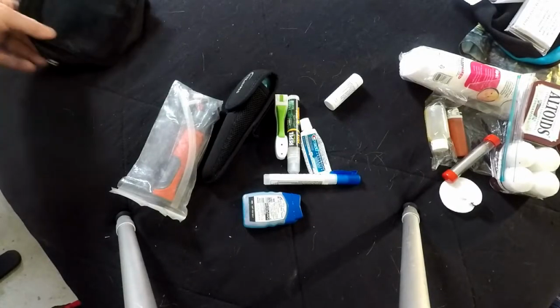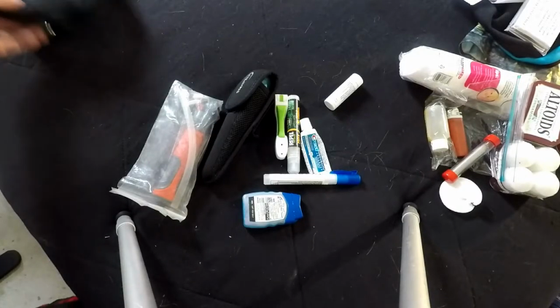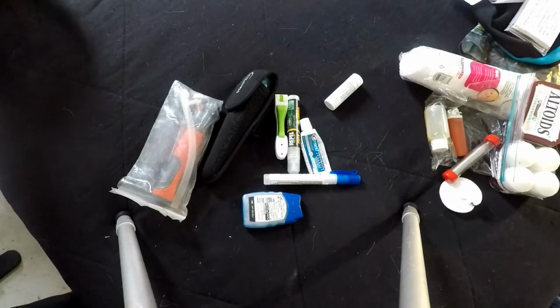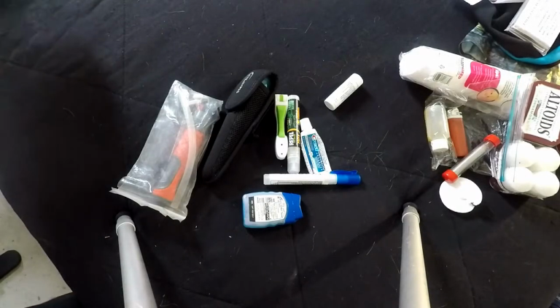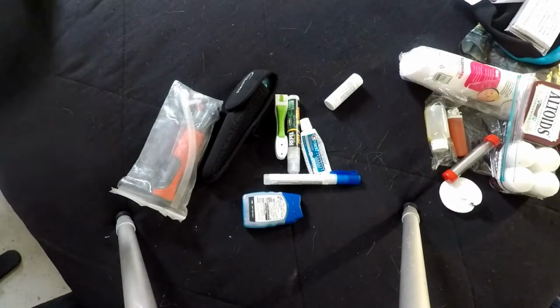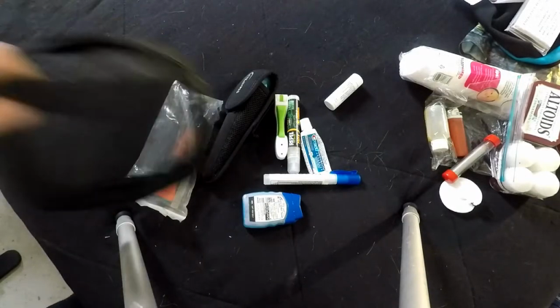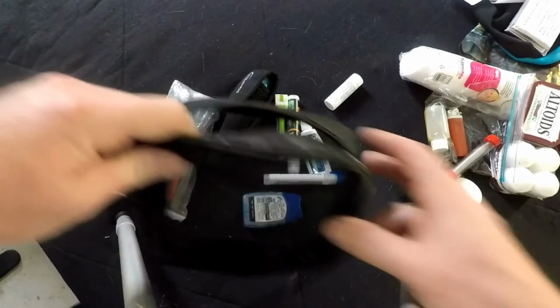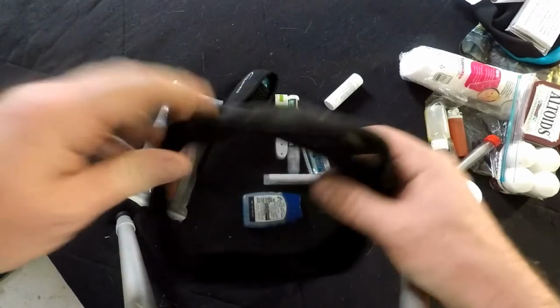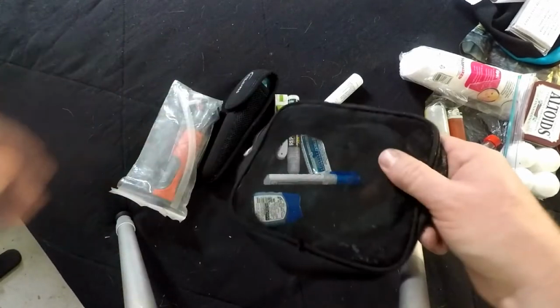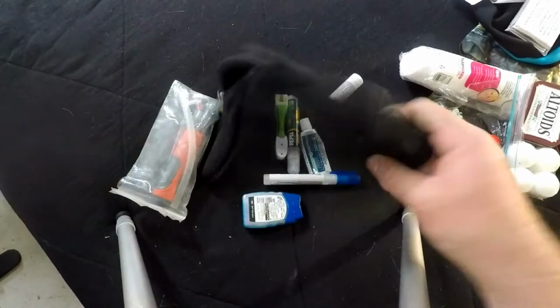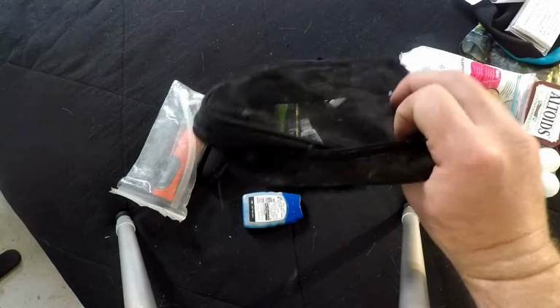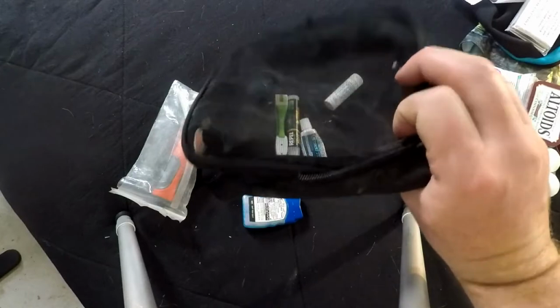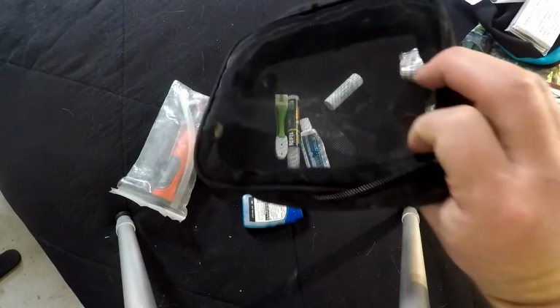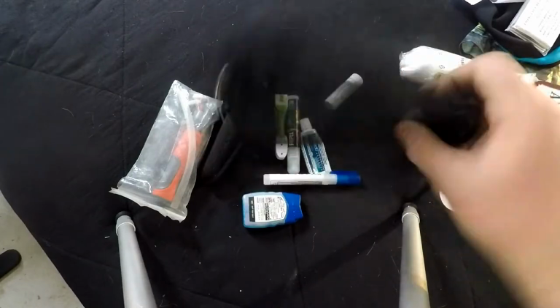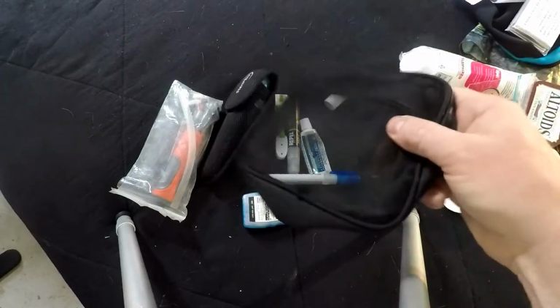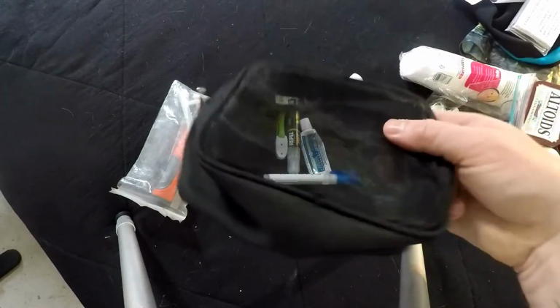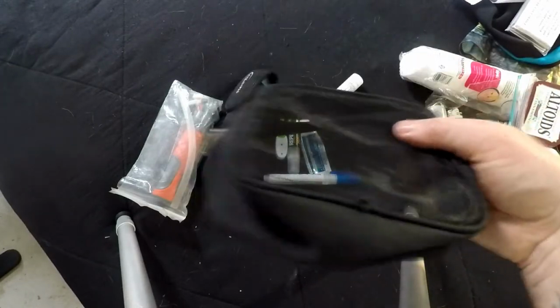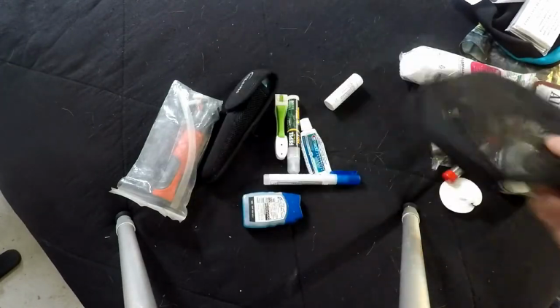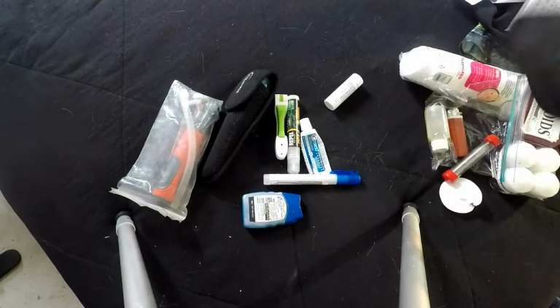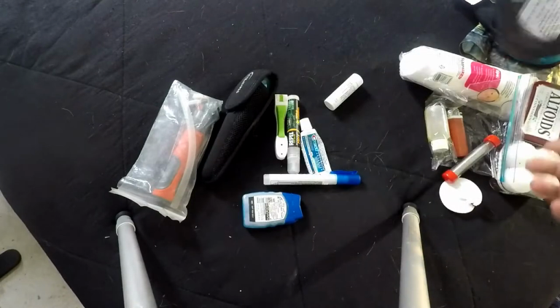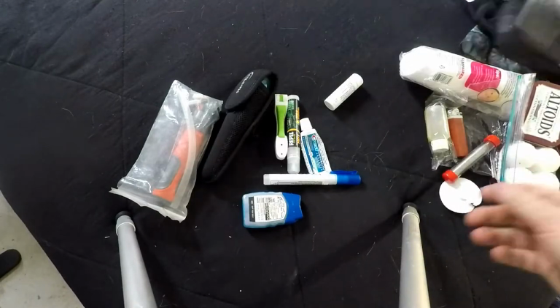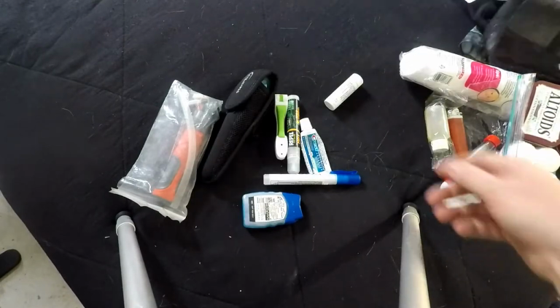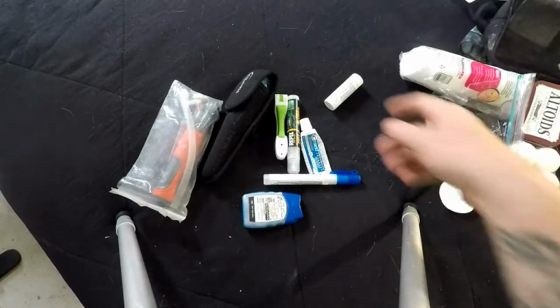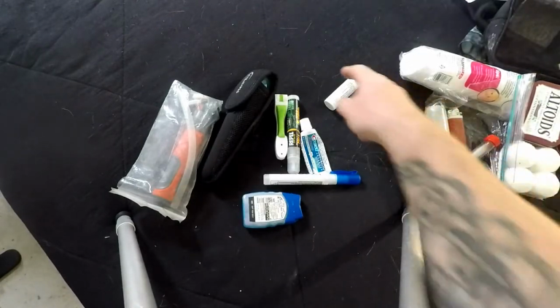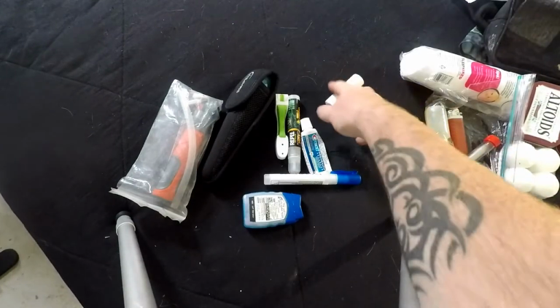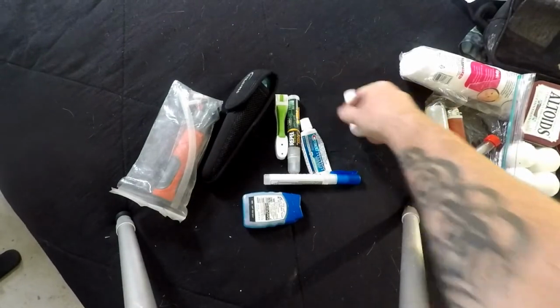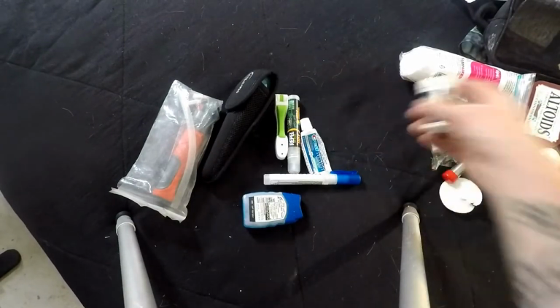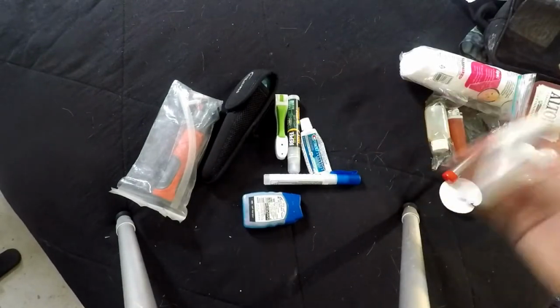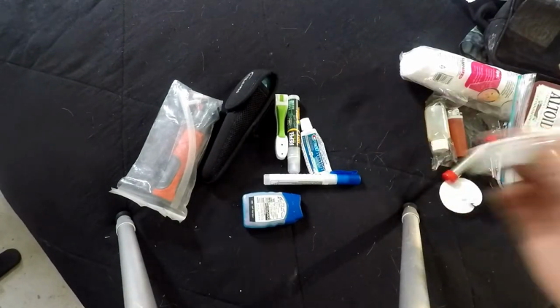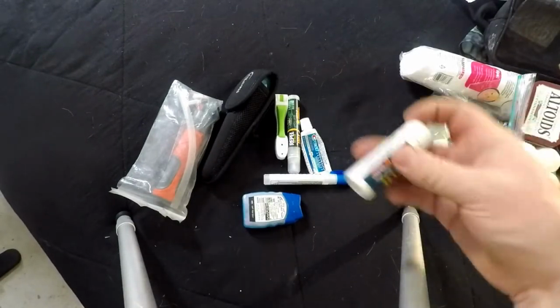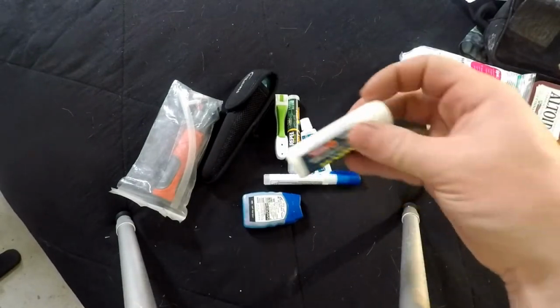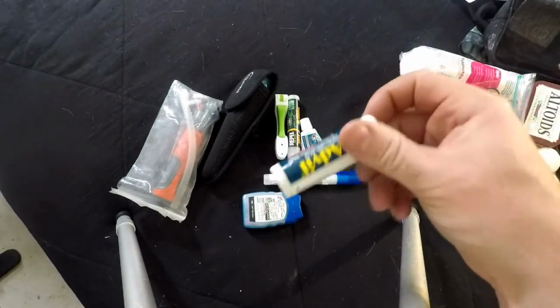I usually bring a reflective emergency blanket — always just nice to have just in case. For health and hygiene, I have a little mesh bag to keep everything in and I keep it simple.